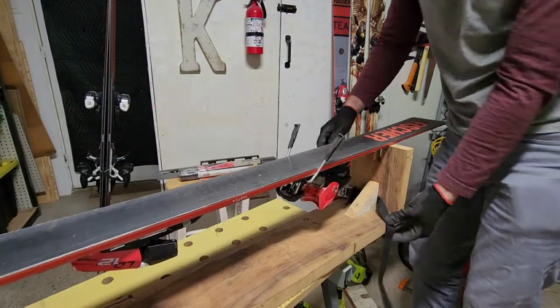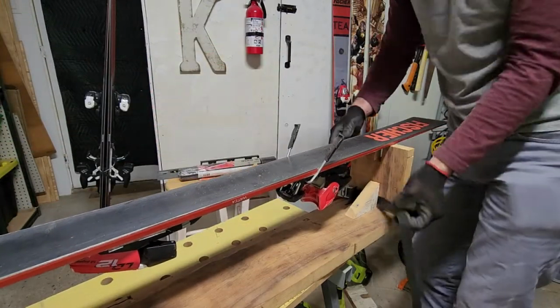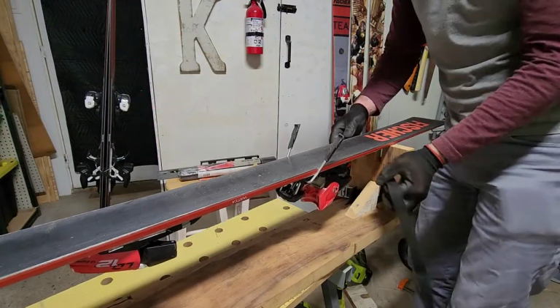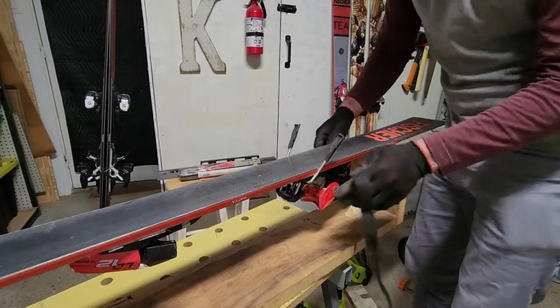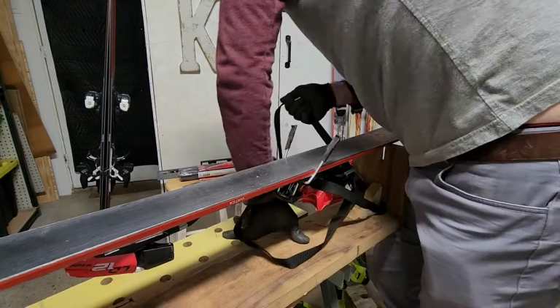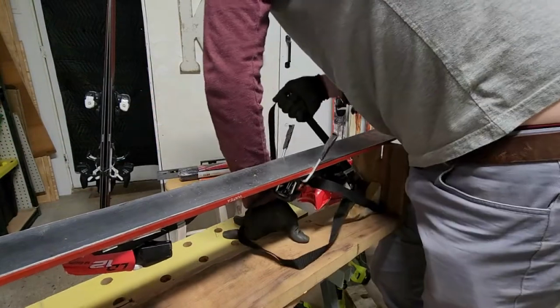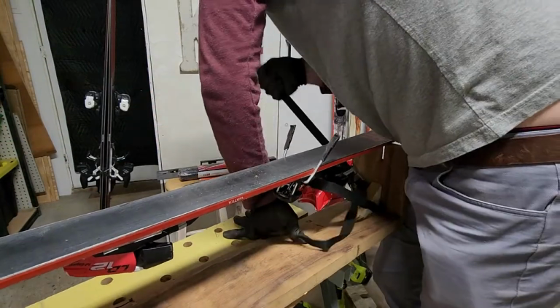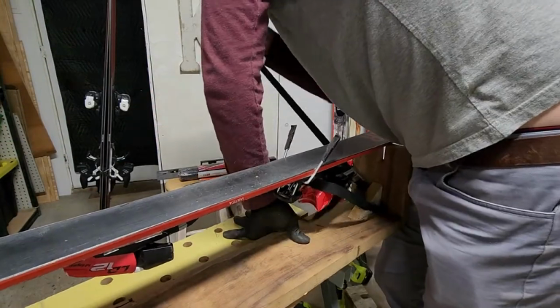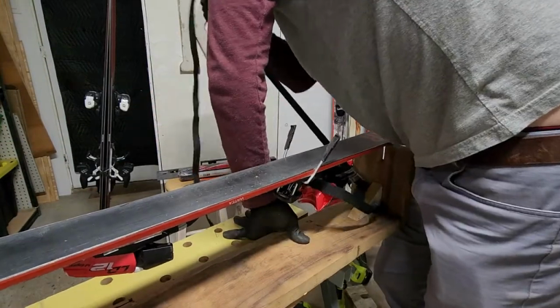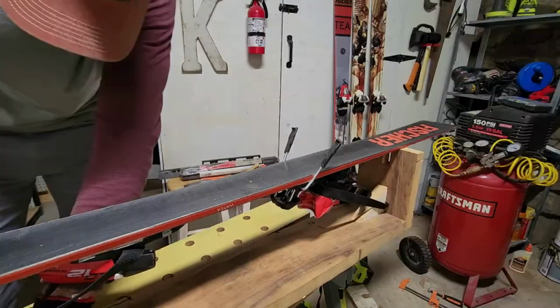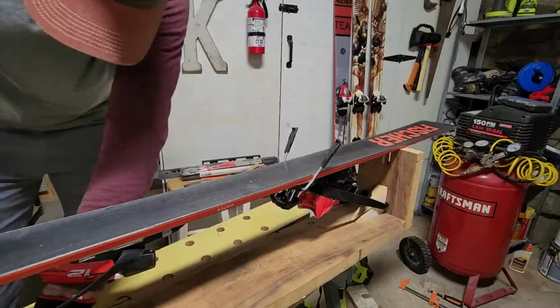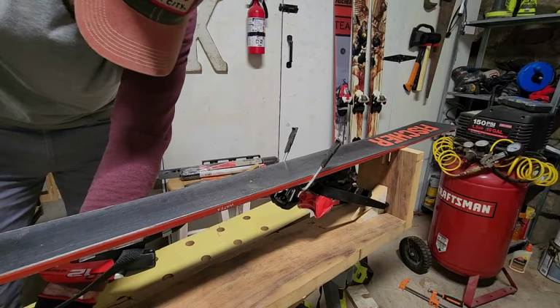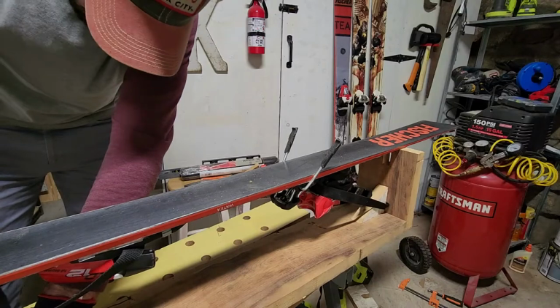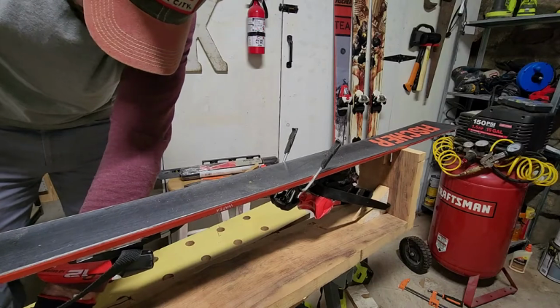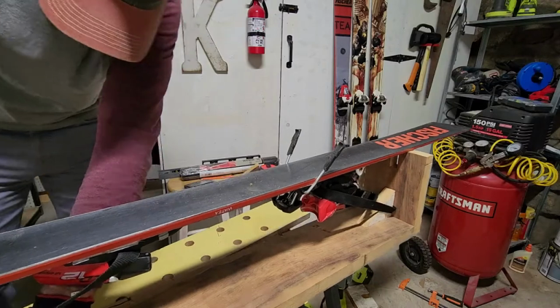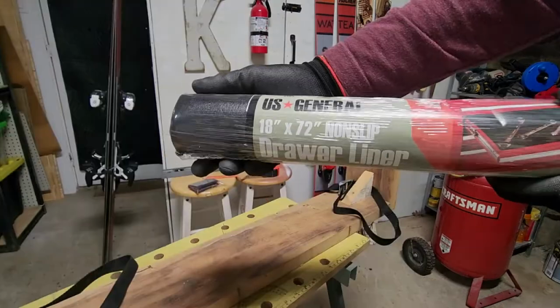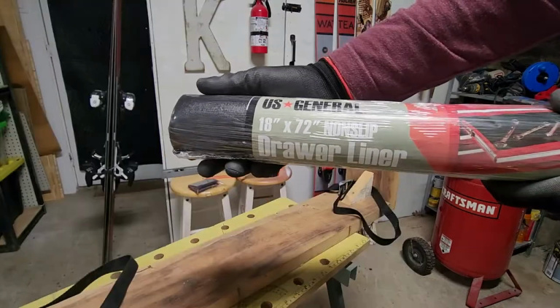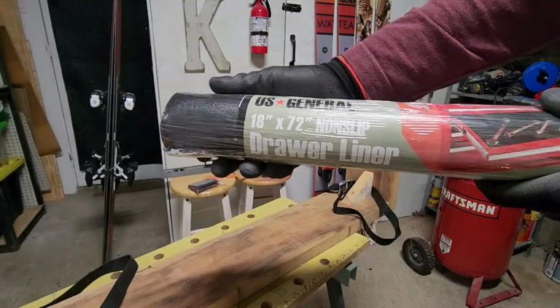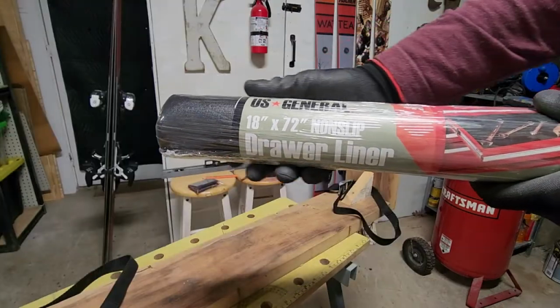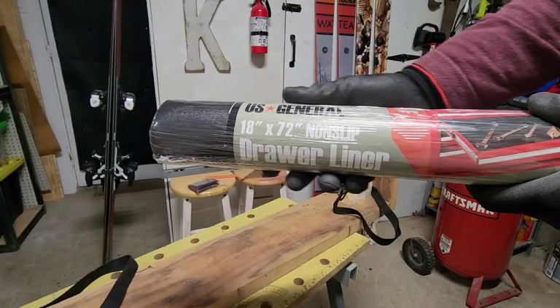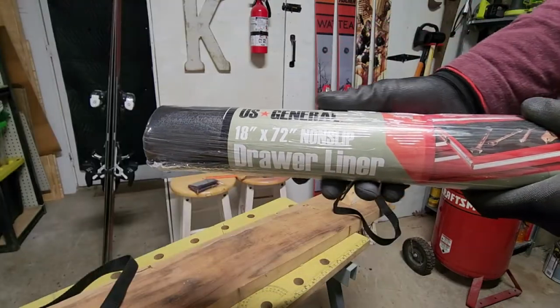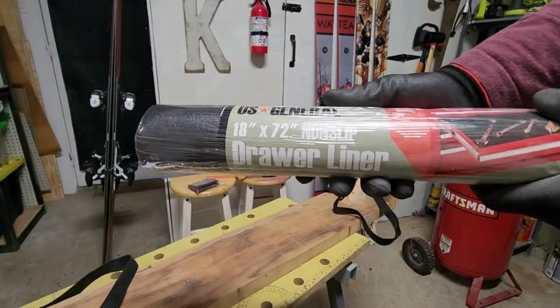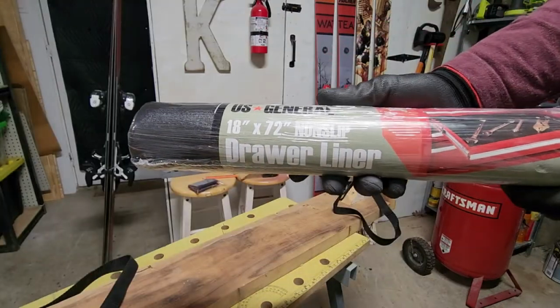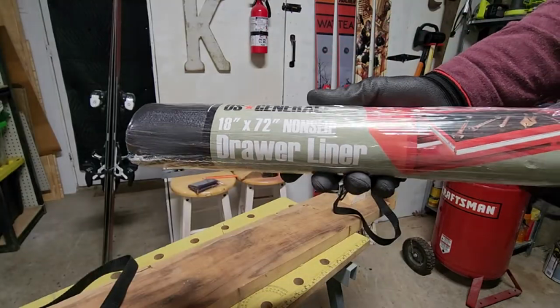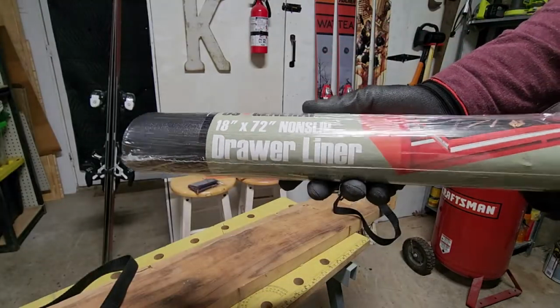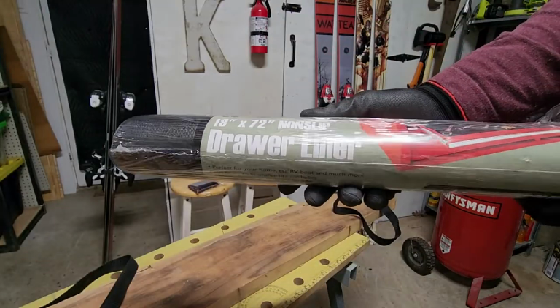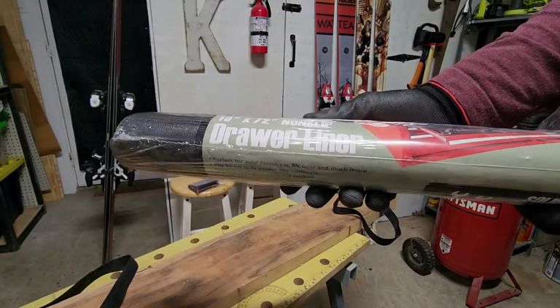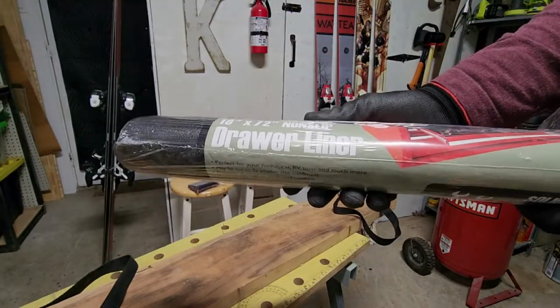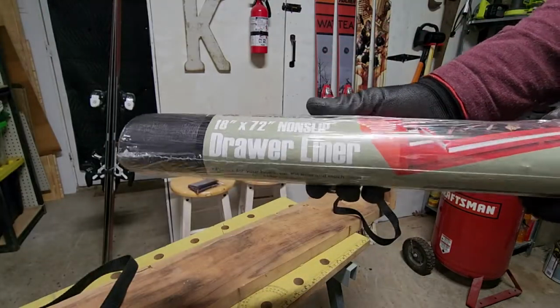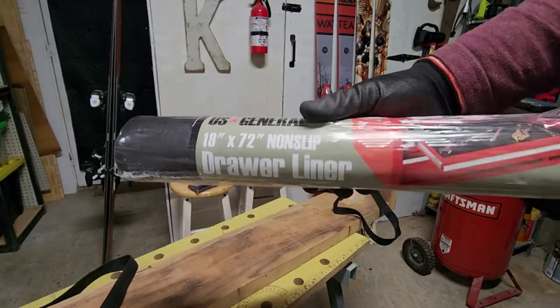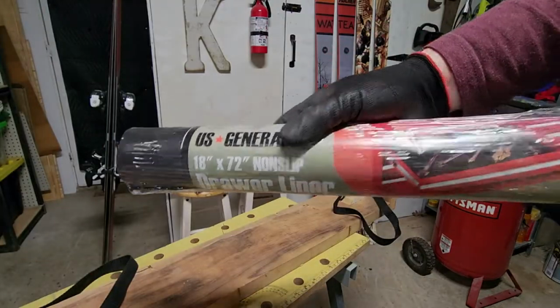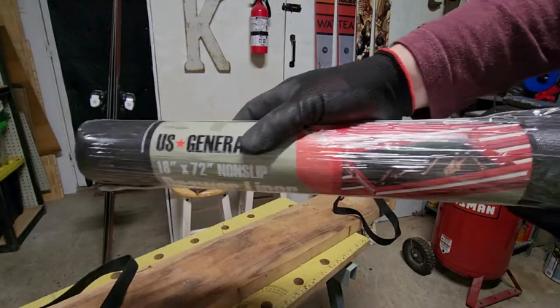I looped the lashing straps to my desired length and then started working on putting rubber over the ends. I use this rubber drawer liner from Harbor Freight.